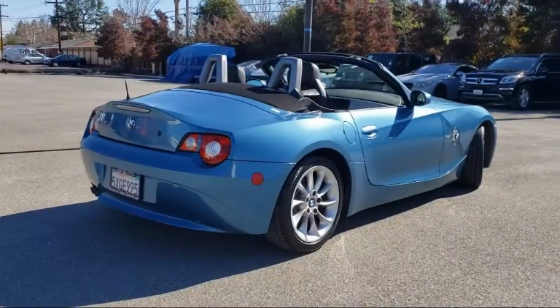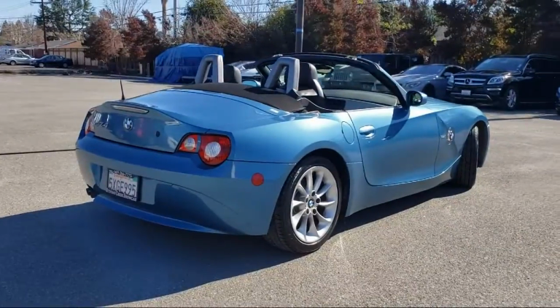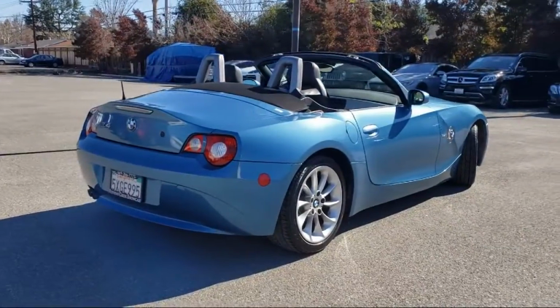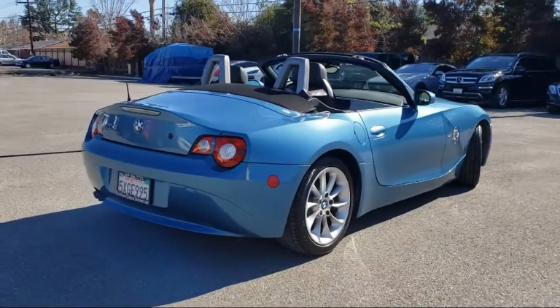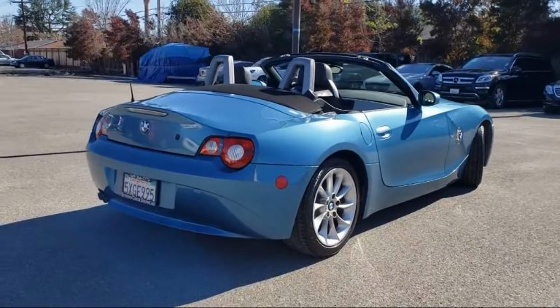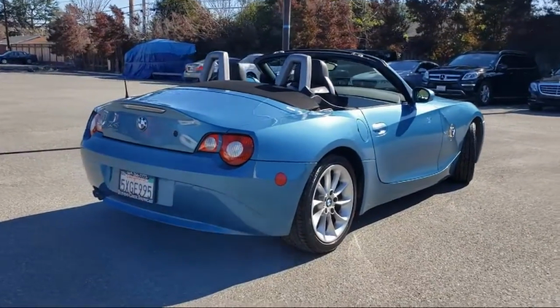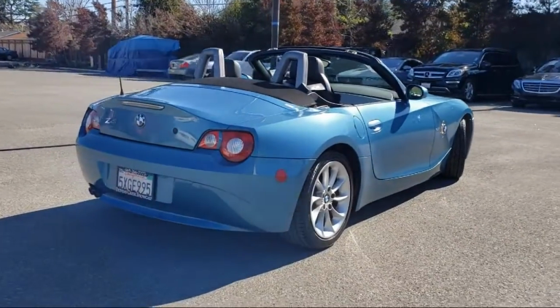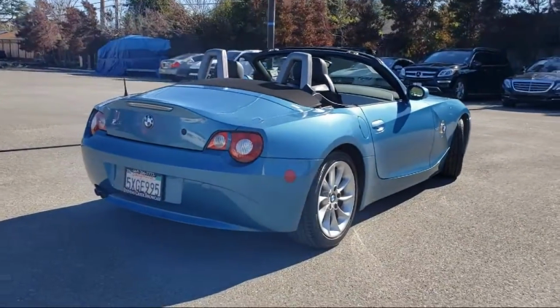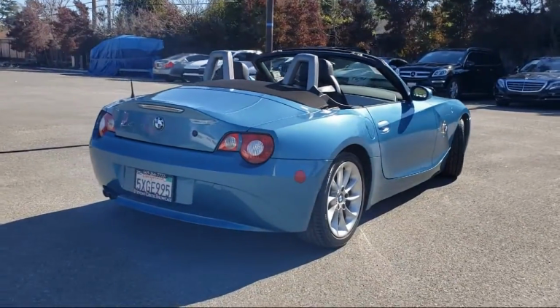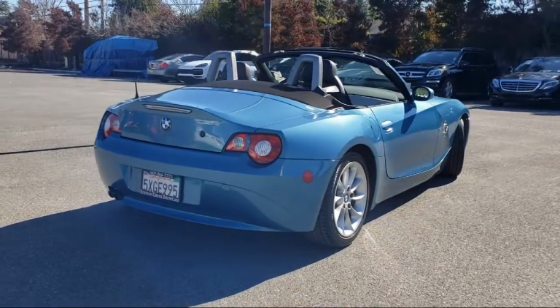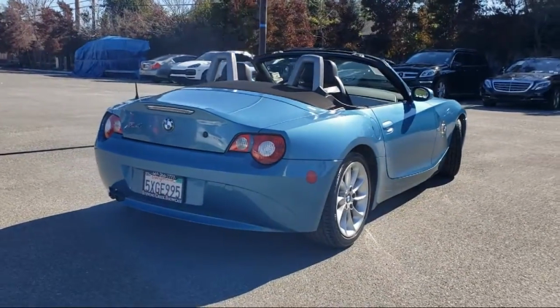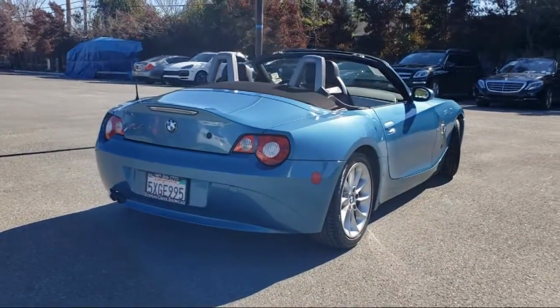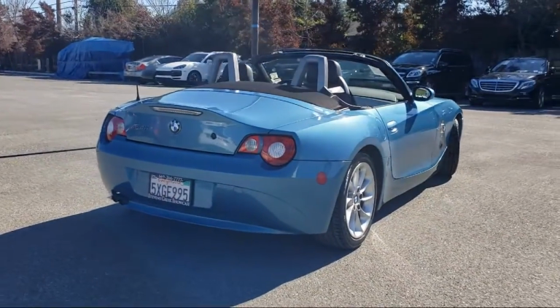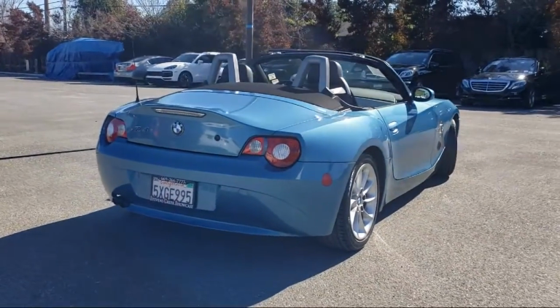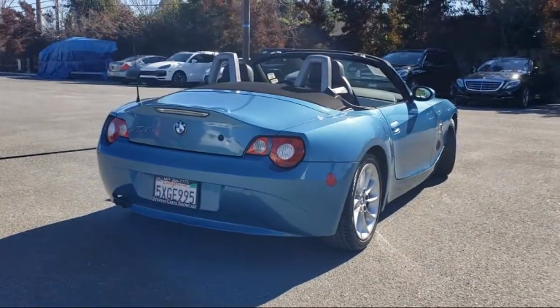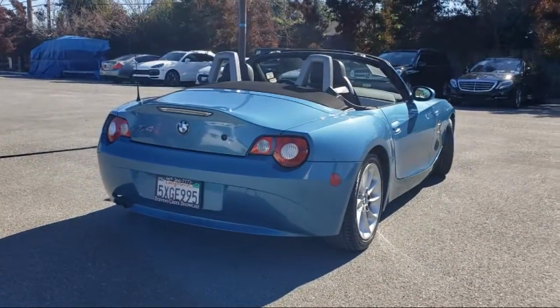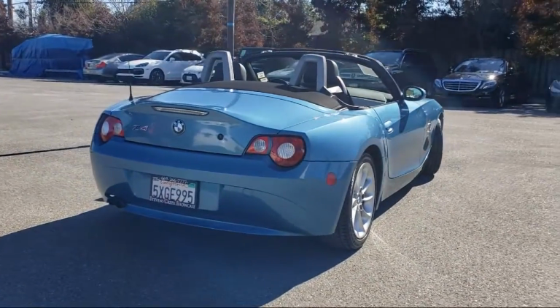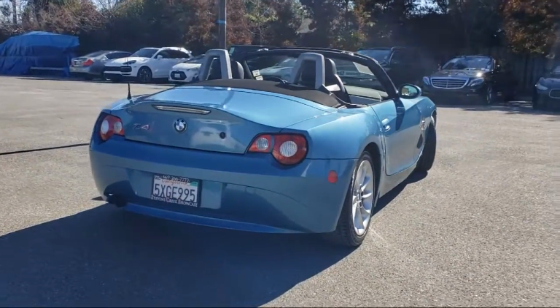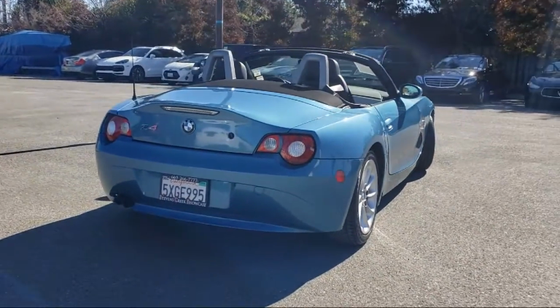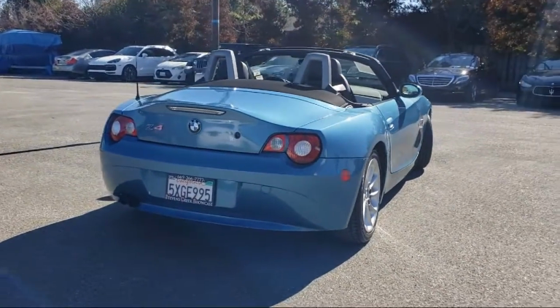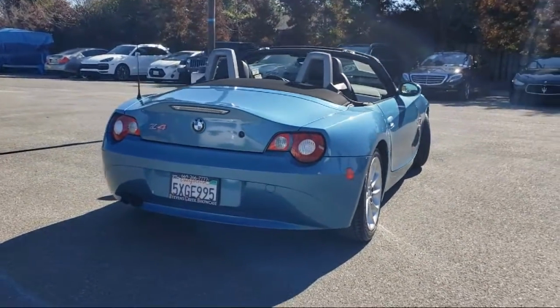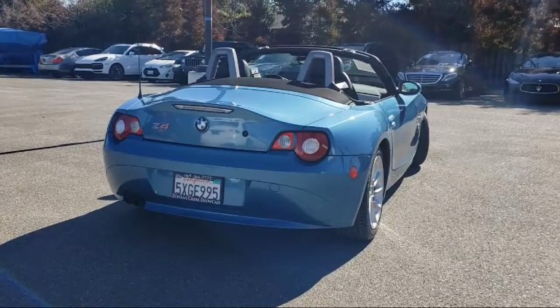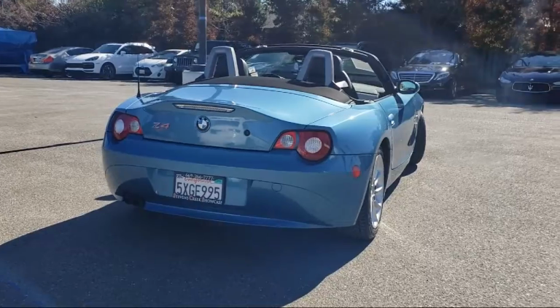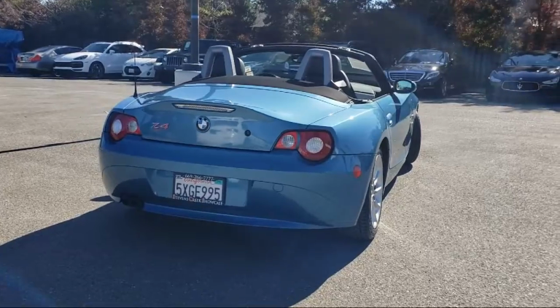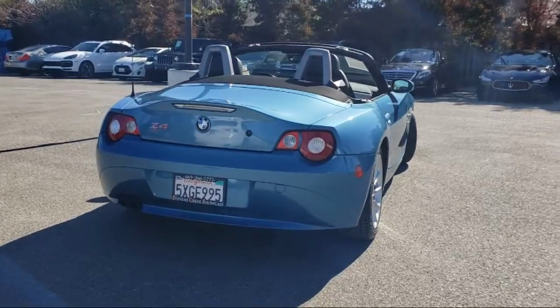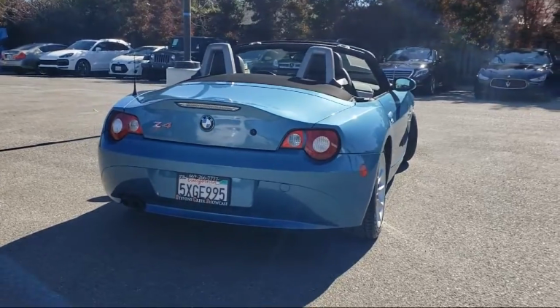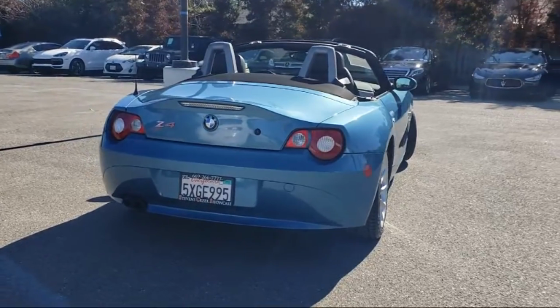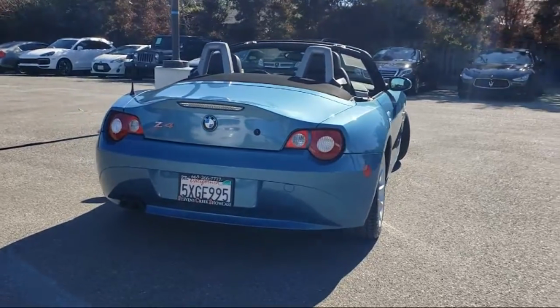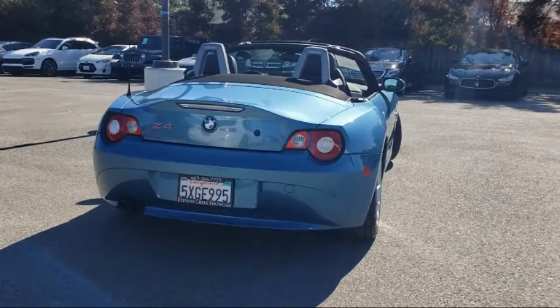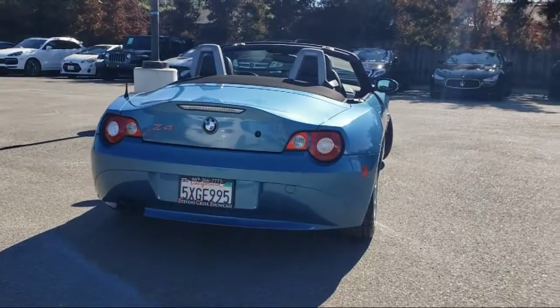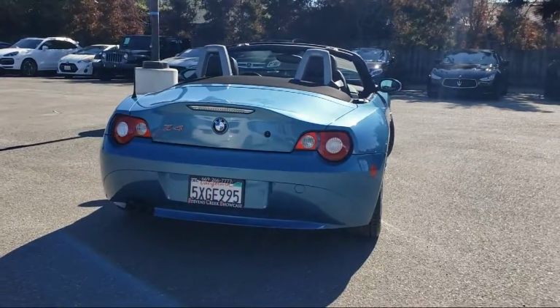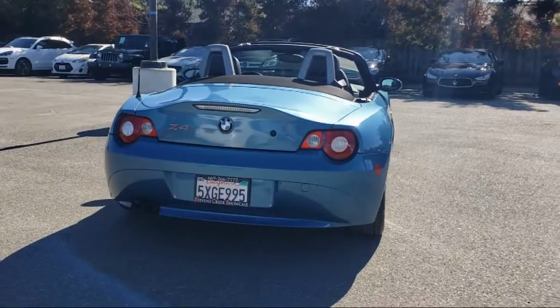leather-wrapped steering wheel, air conditioning, and has less than 90,000 miles on the odometer.